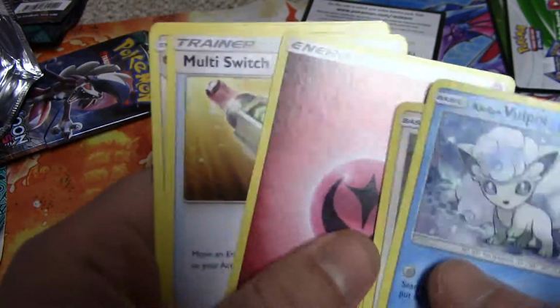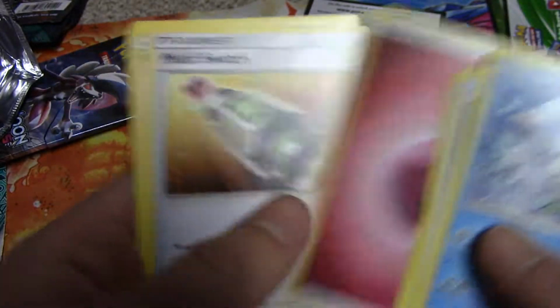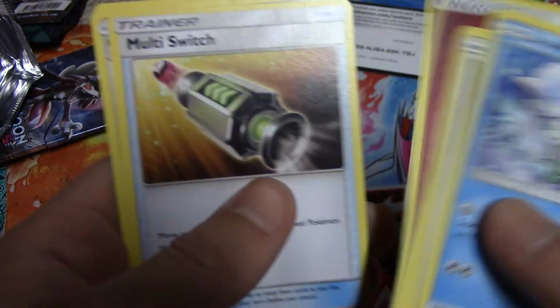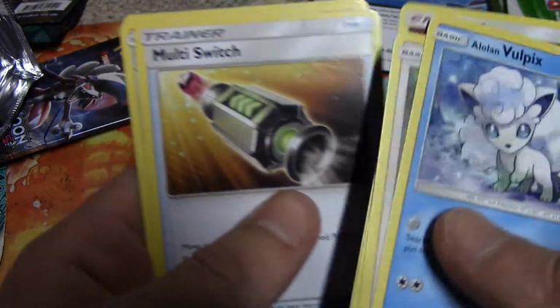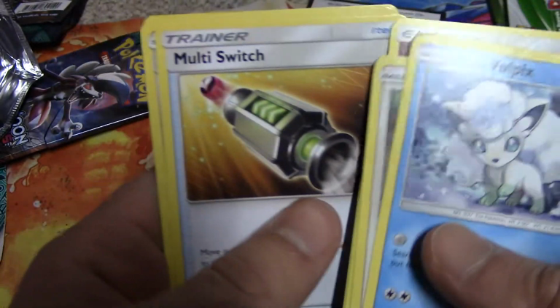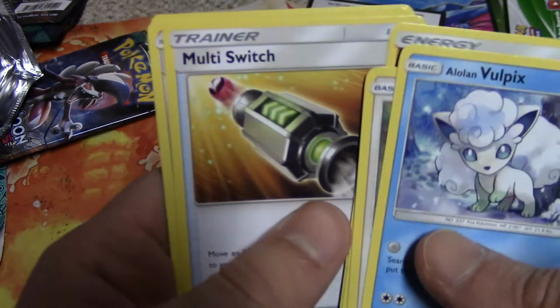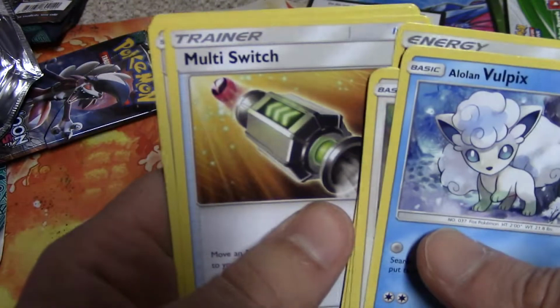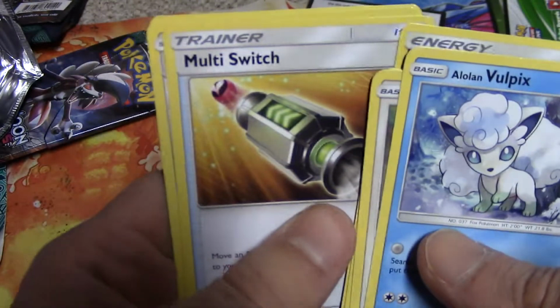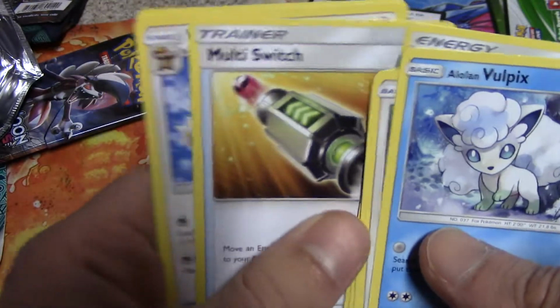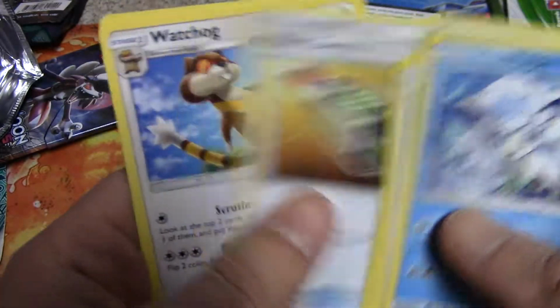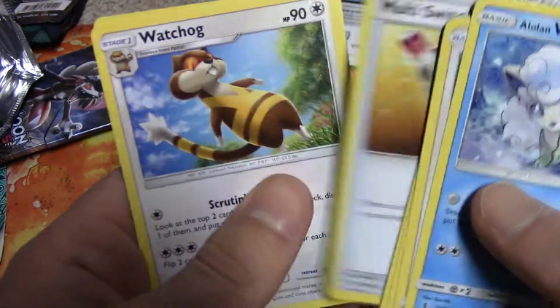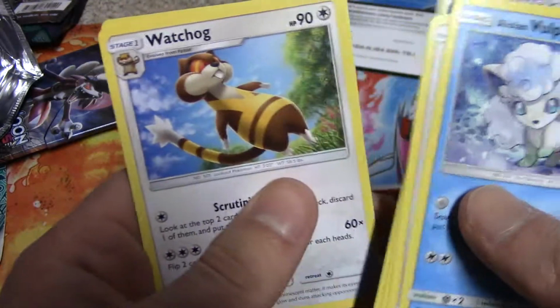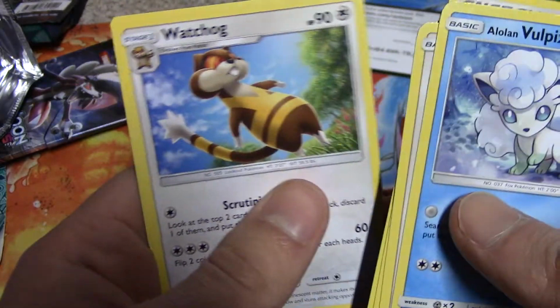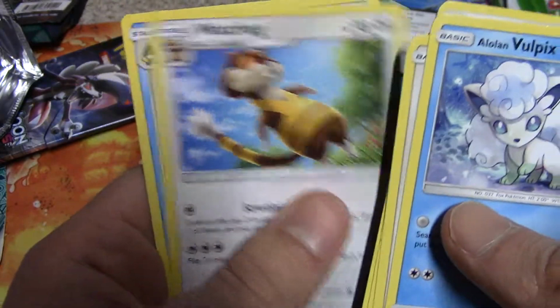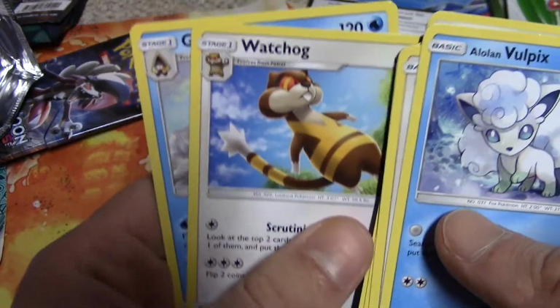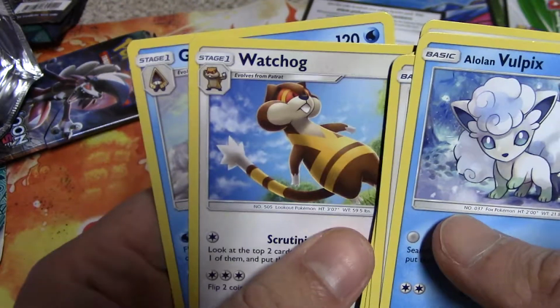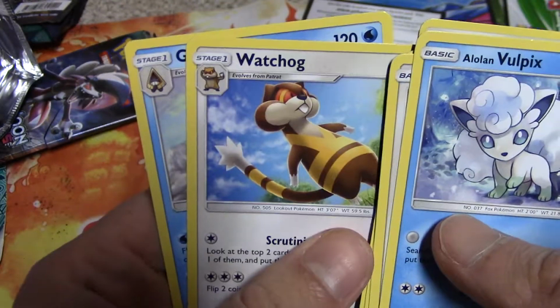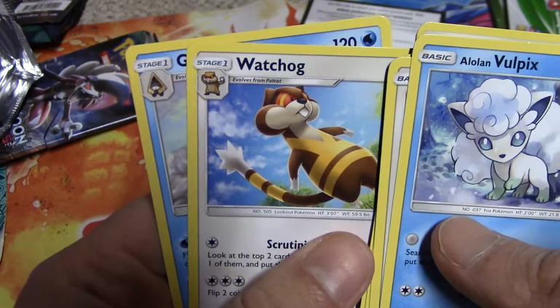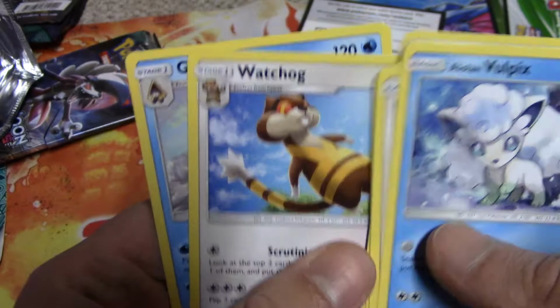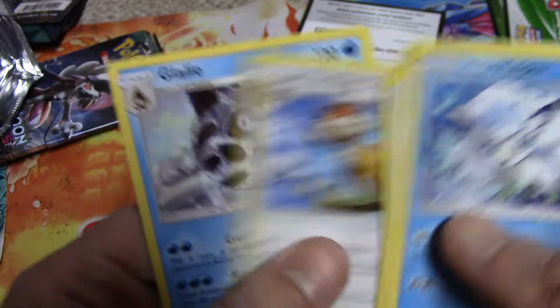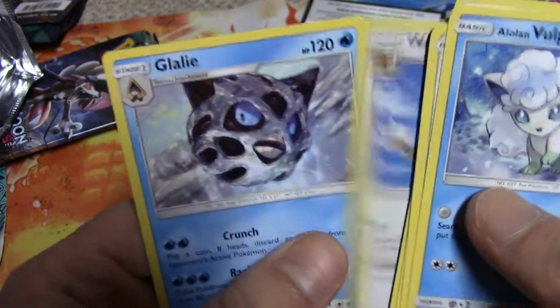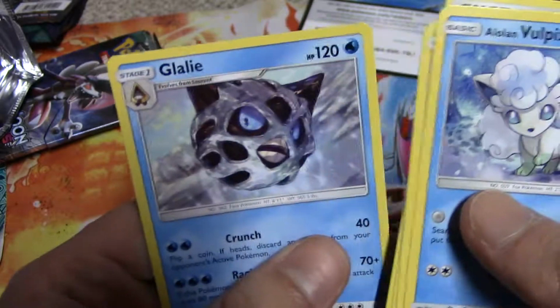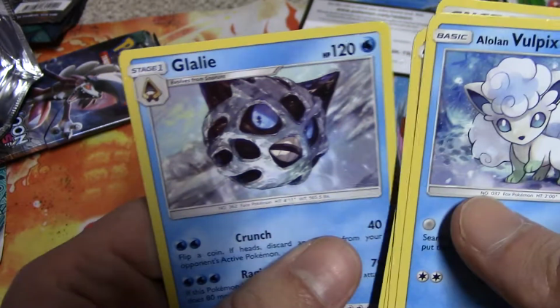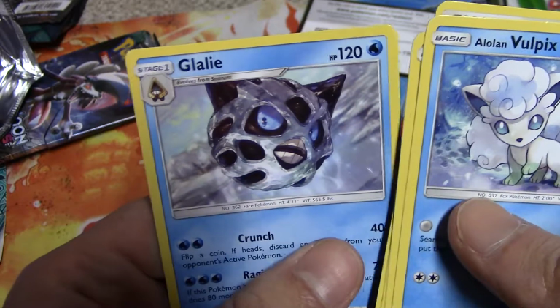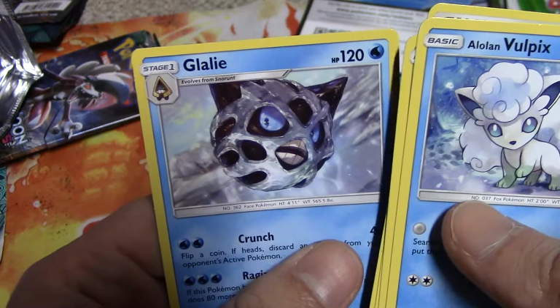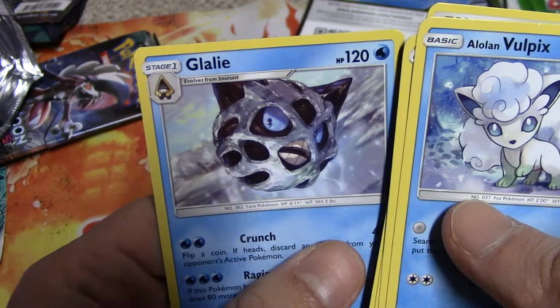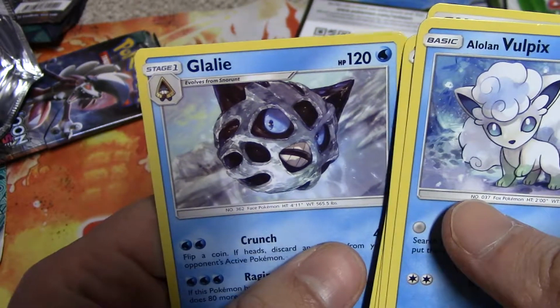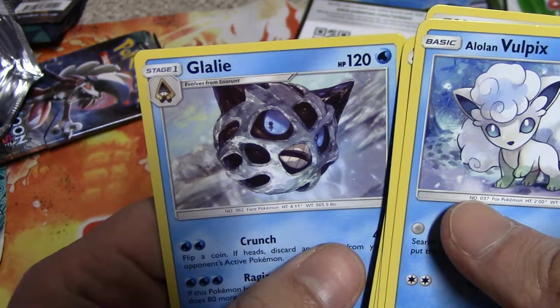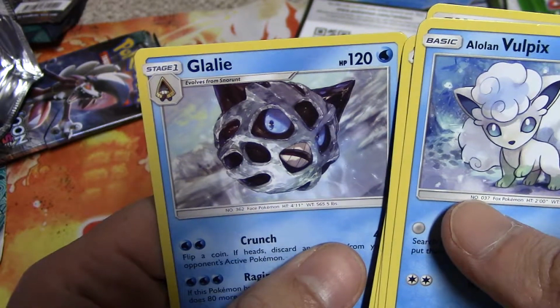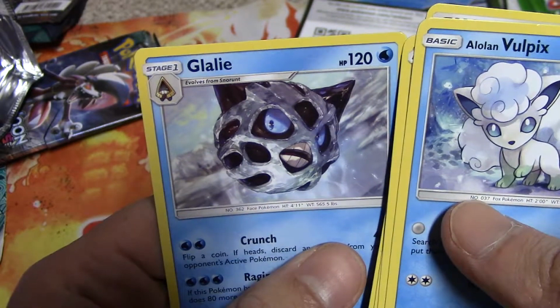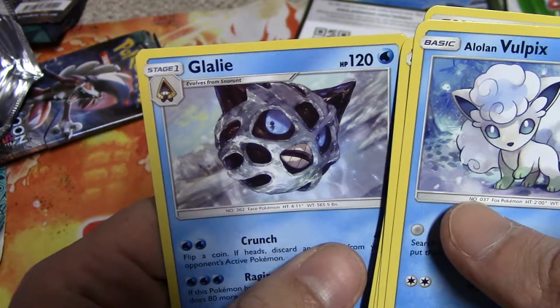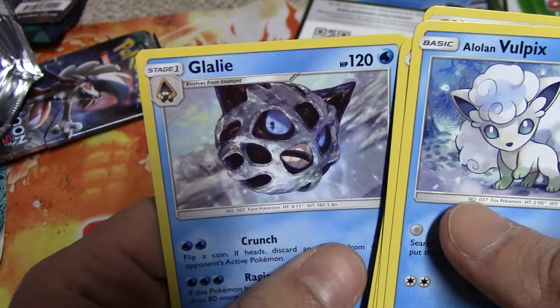Energy card, Multi Switch, Watchog, and Glalie.